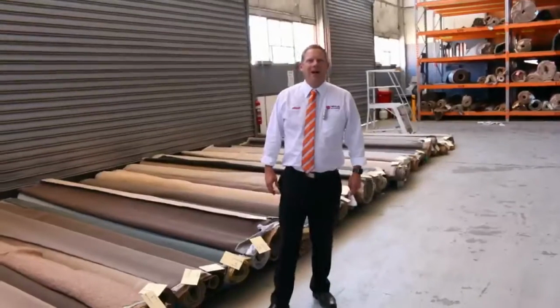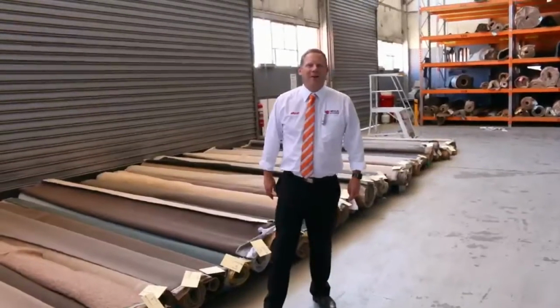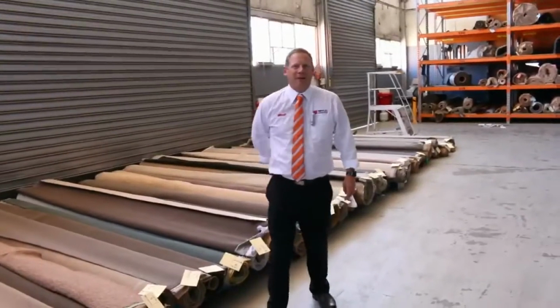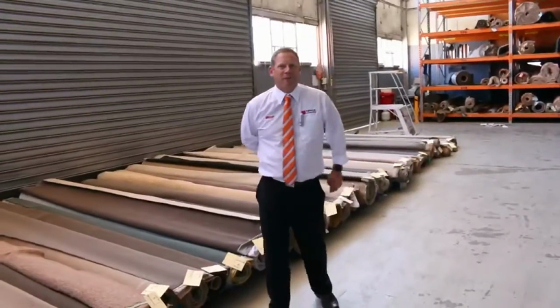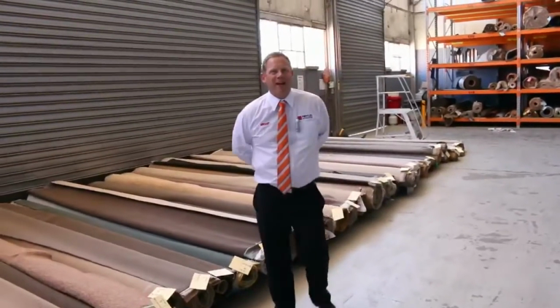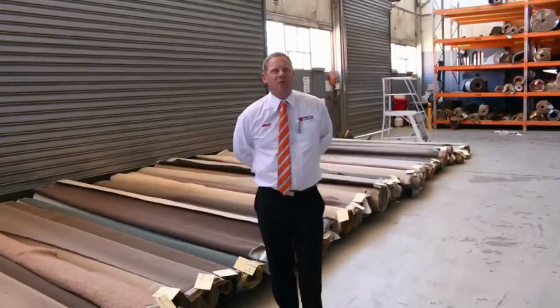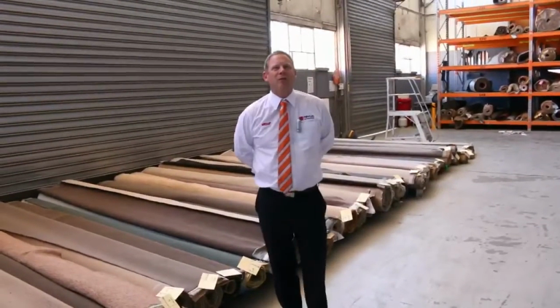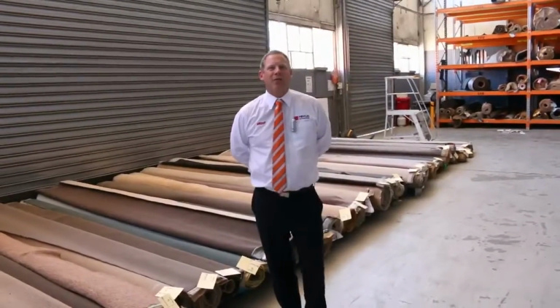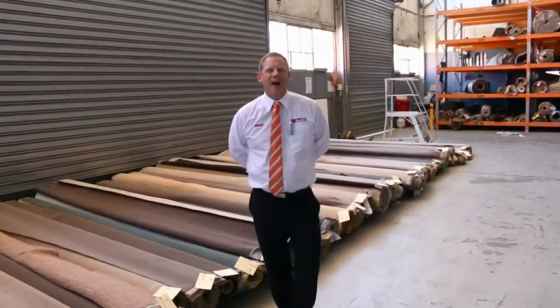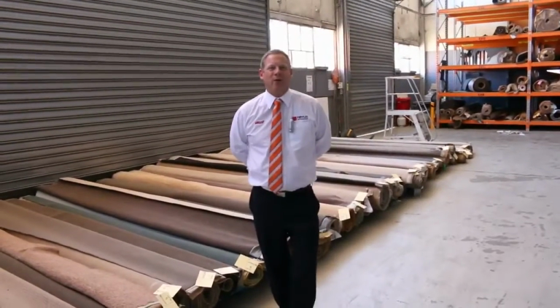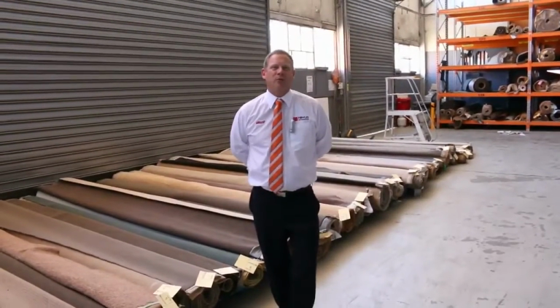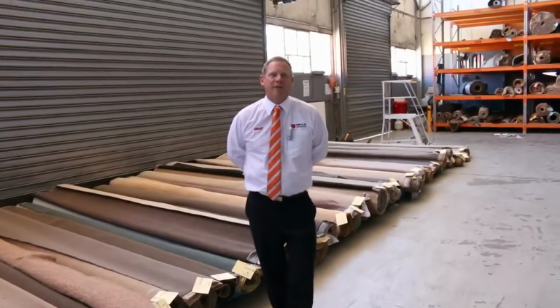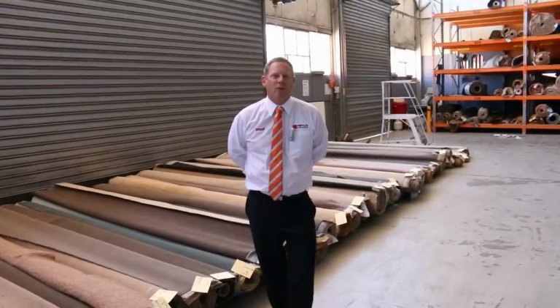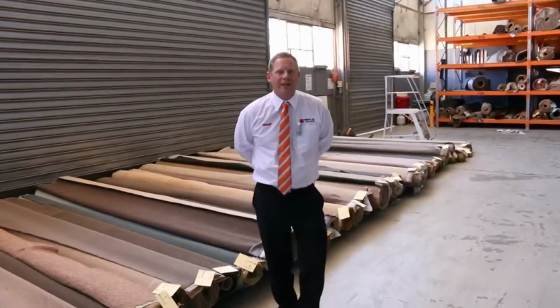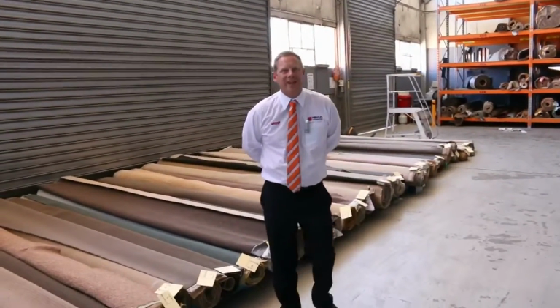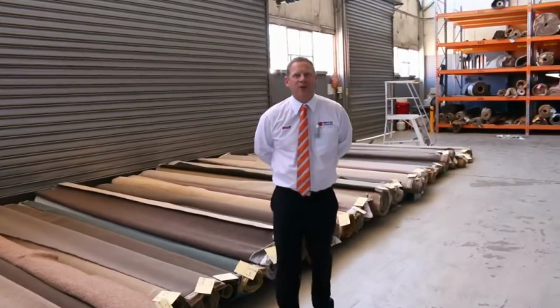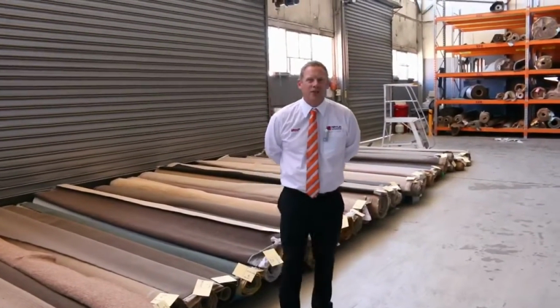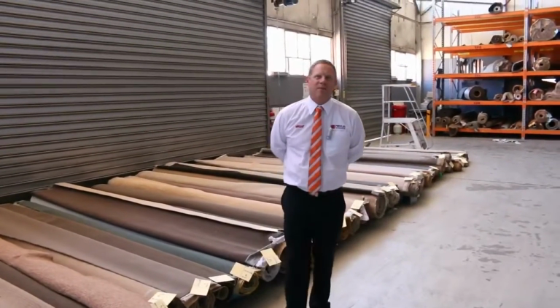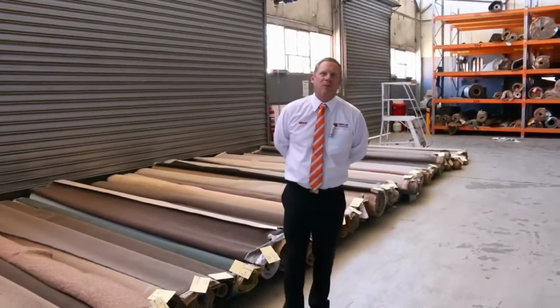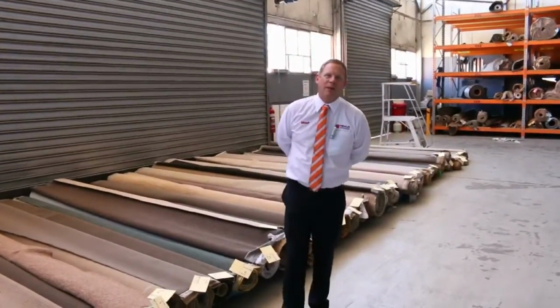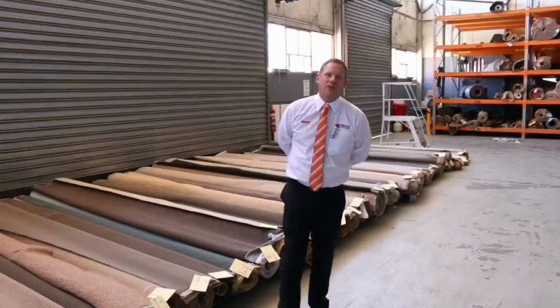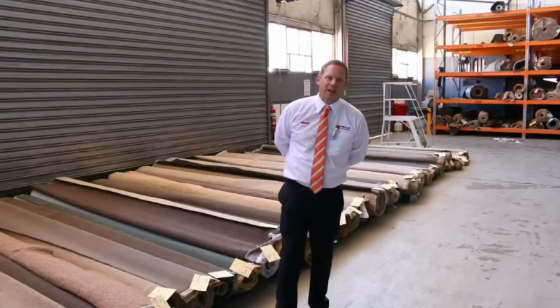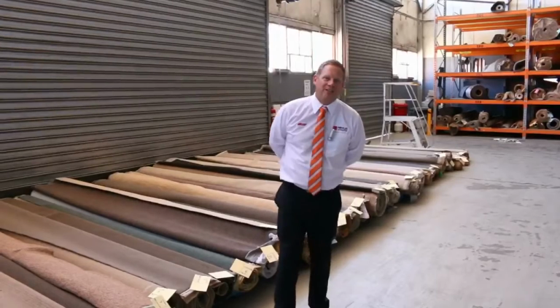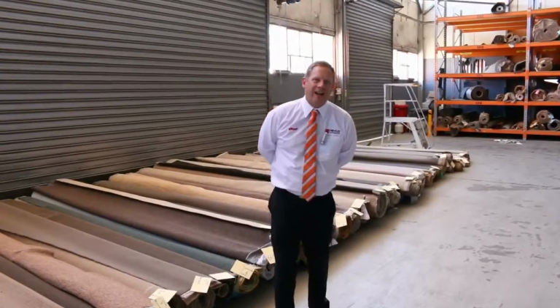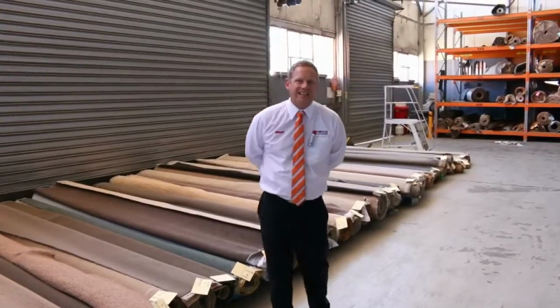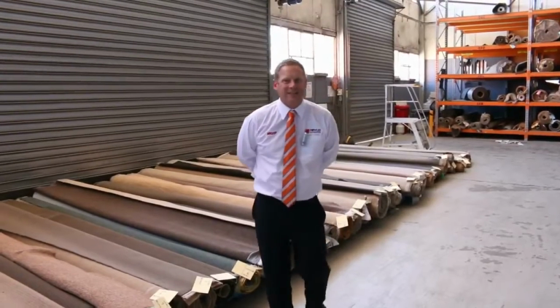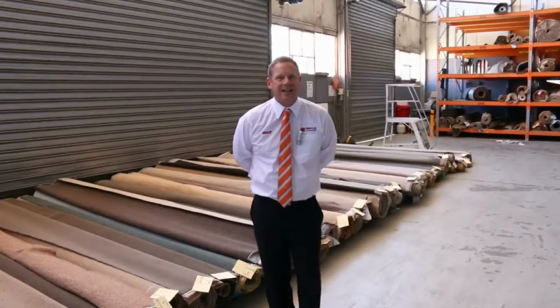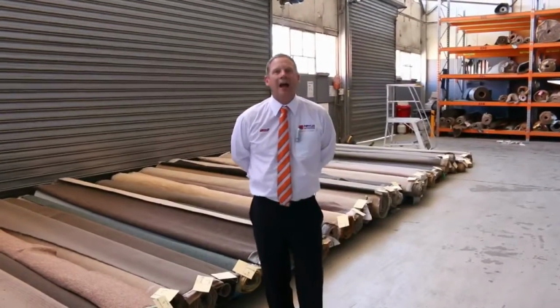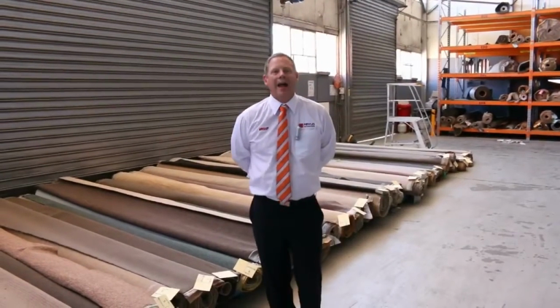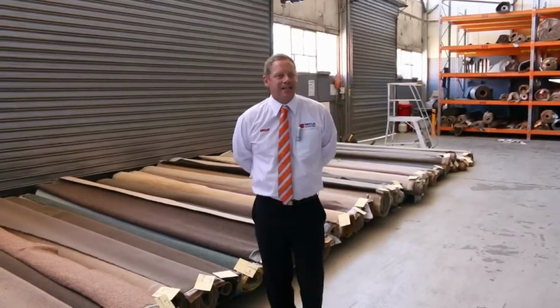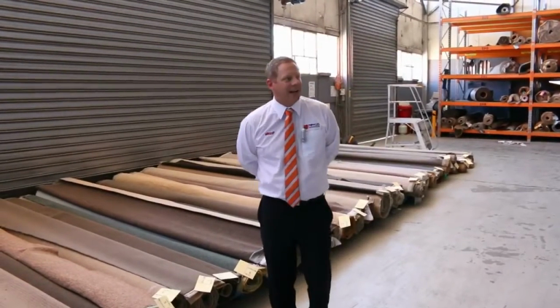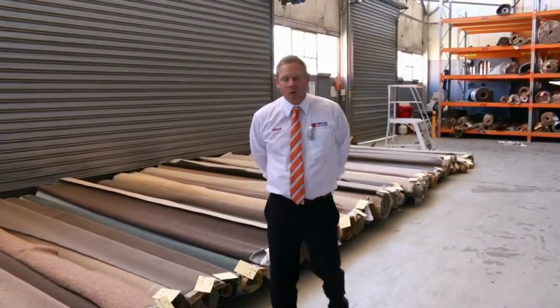Hi, I'm Liam from Fowles and welcome to the Carpet Auction Preview for Wednesday the 1st of February 2017 at 10am.